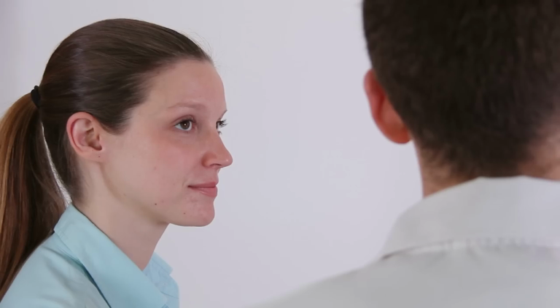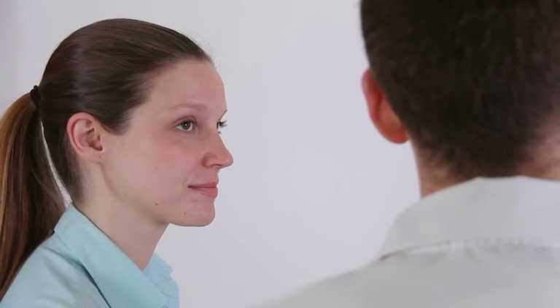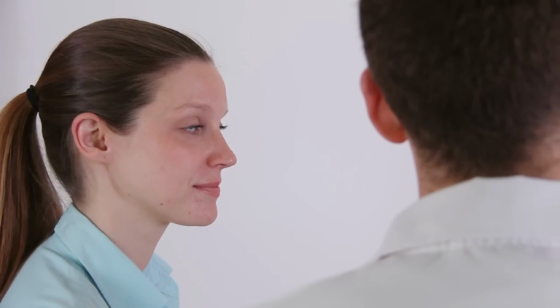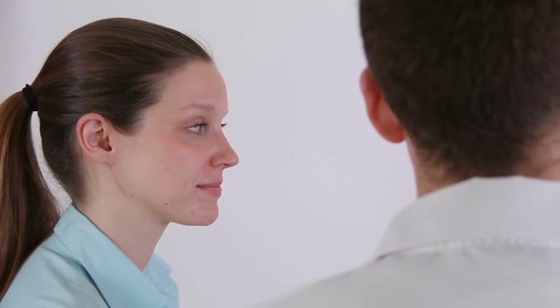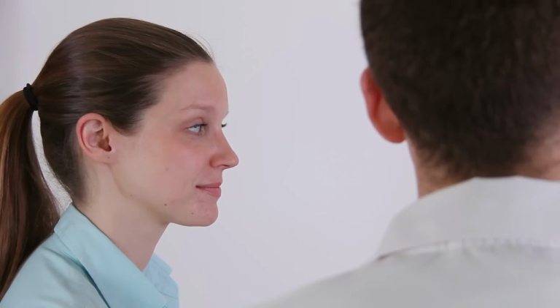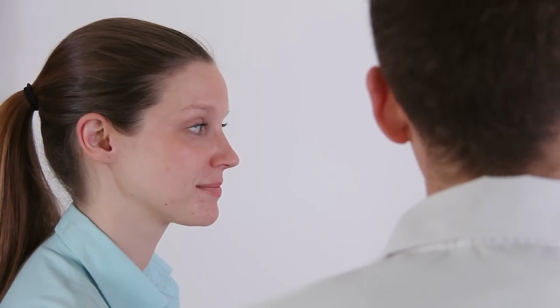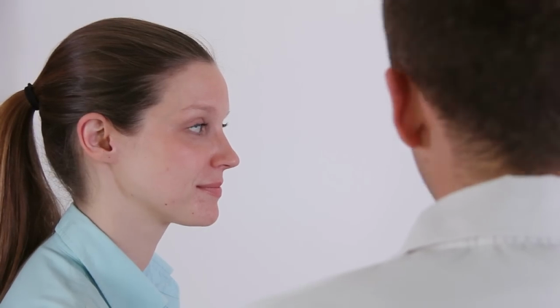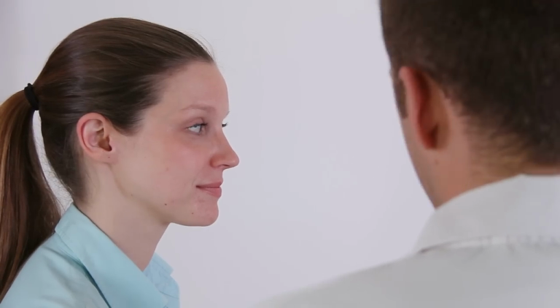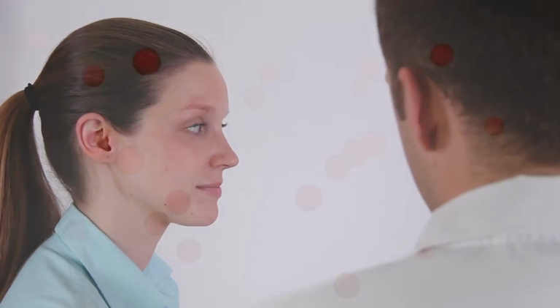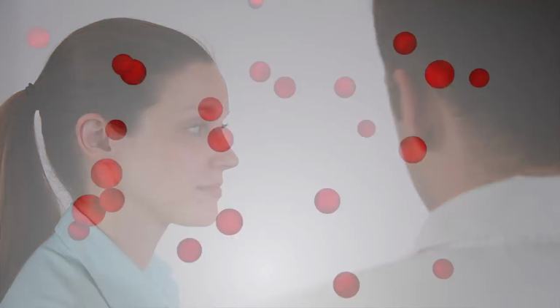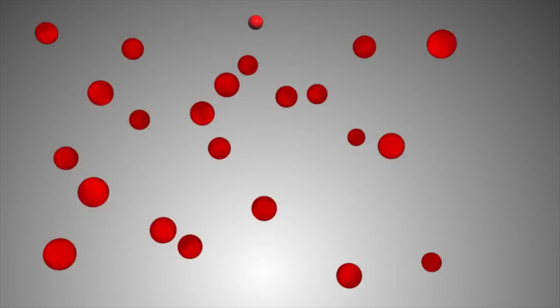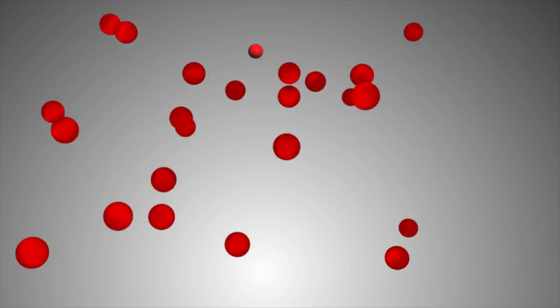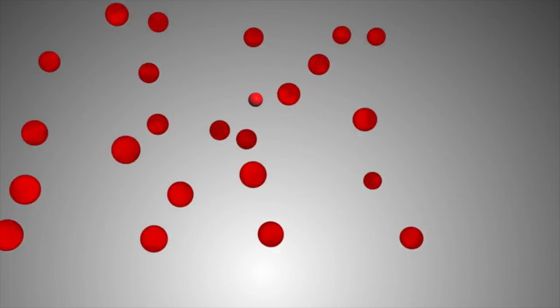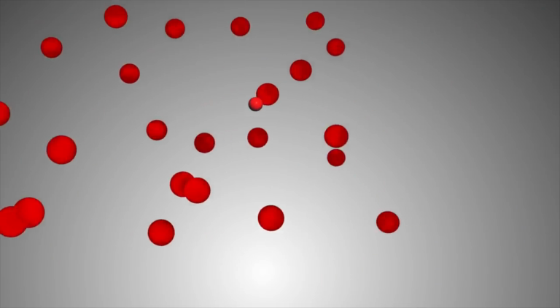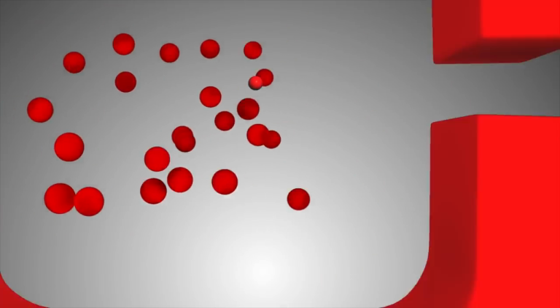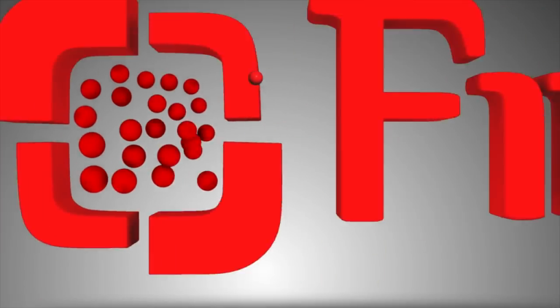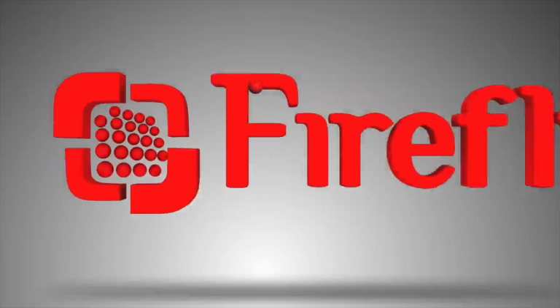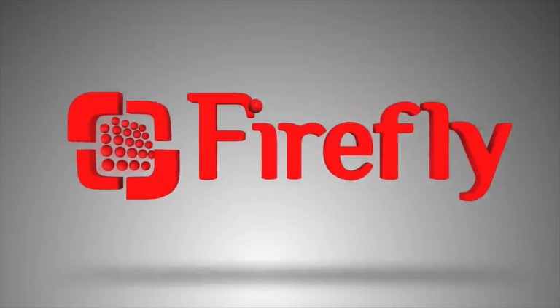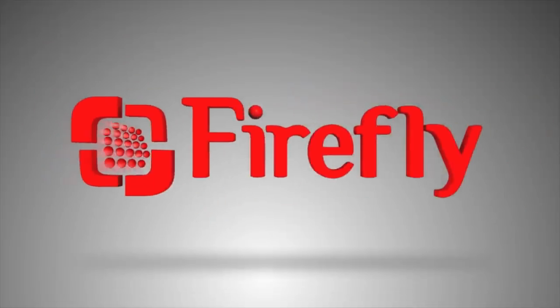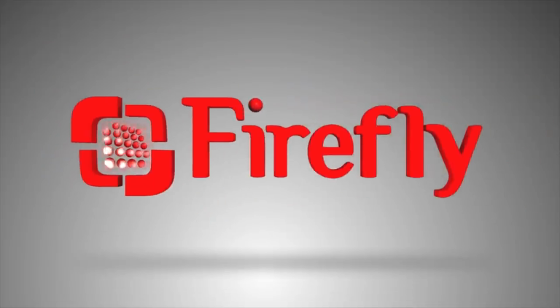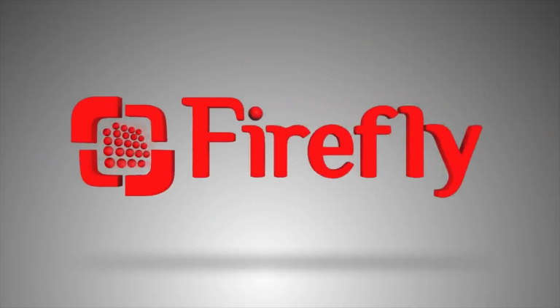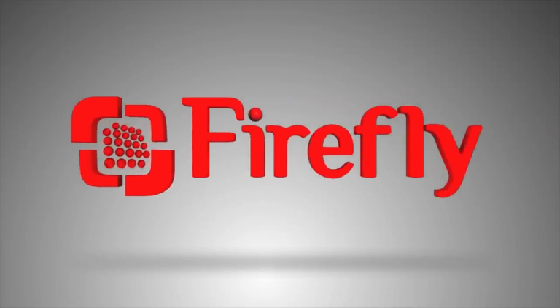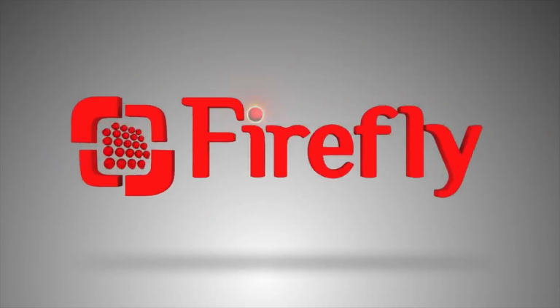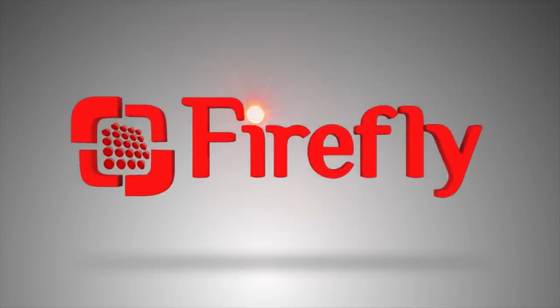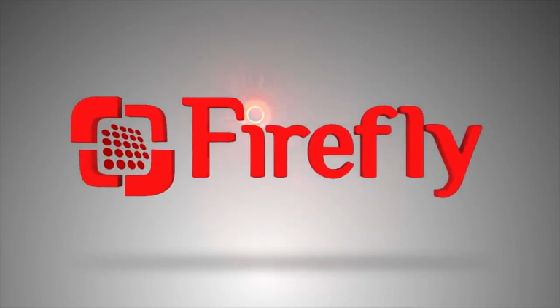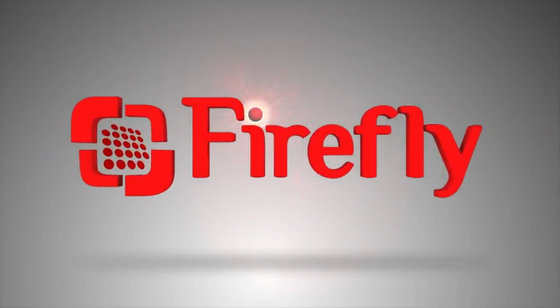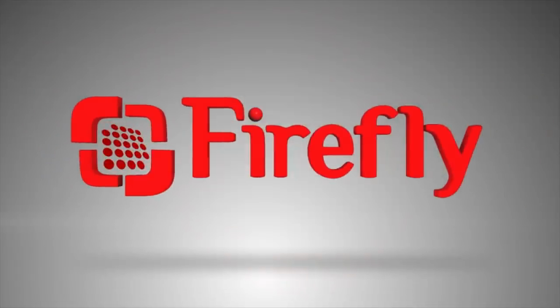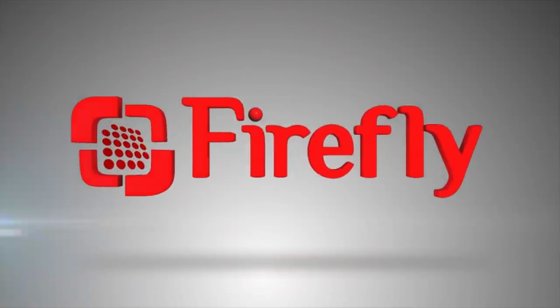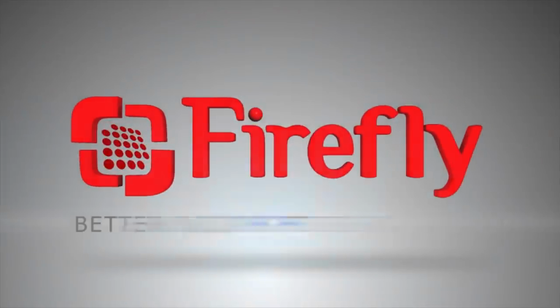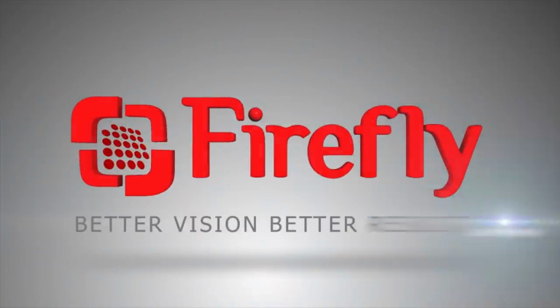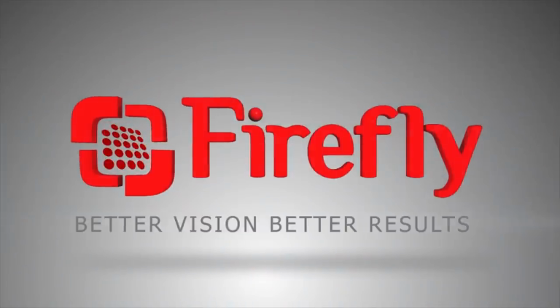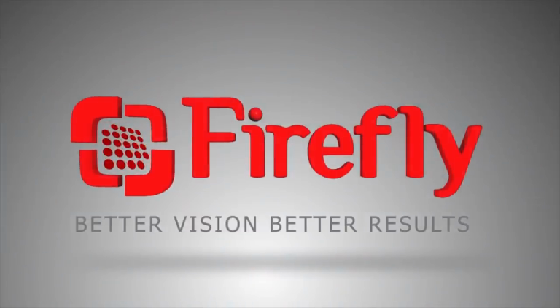Visit our website, fireflyglobal.com, to learn more. Better vision. Better results. Firefly.